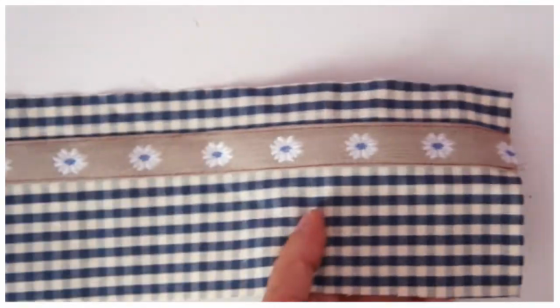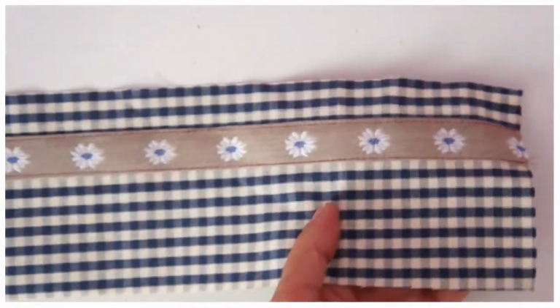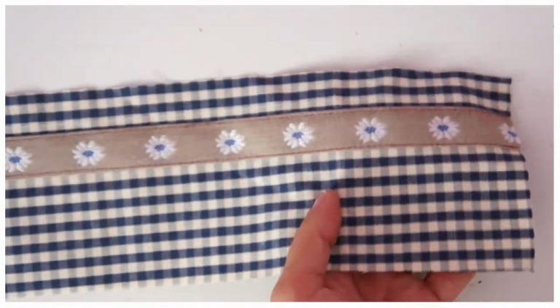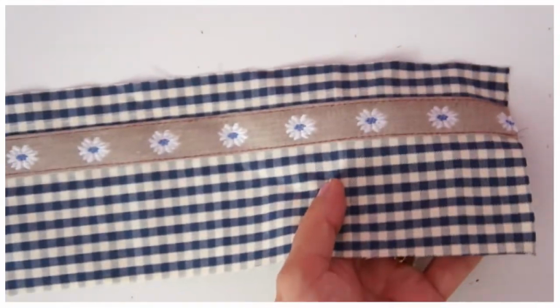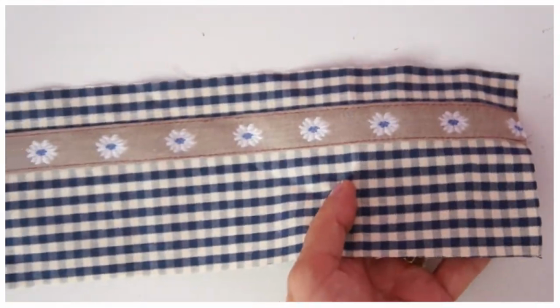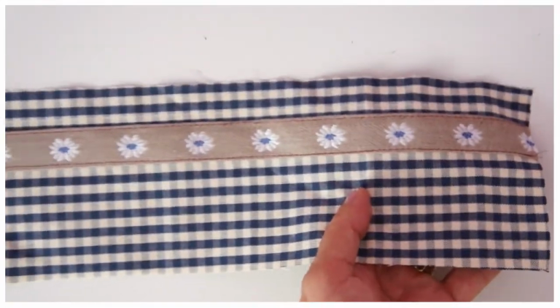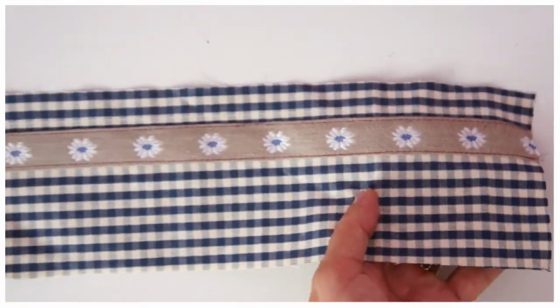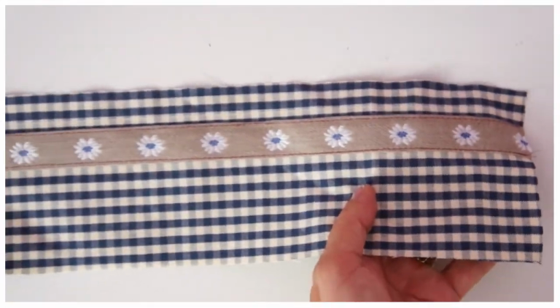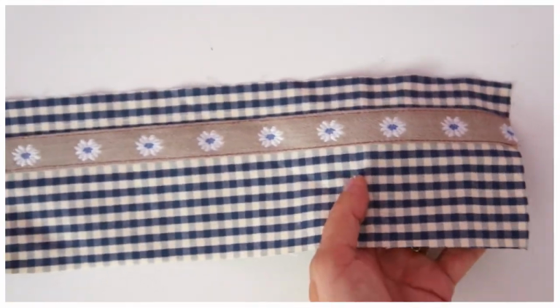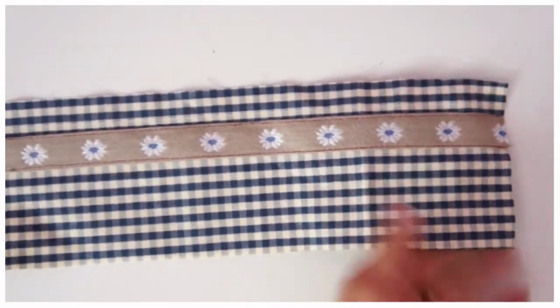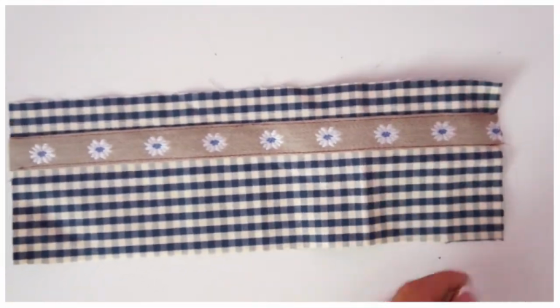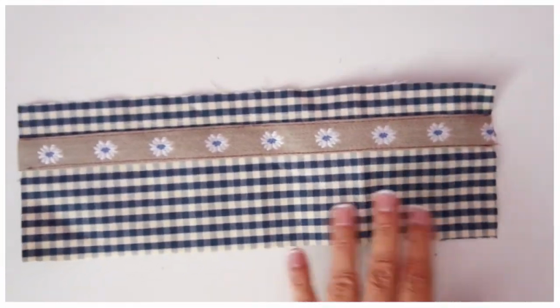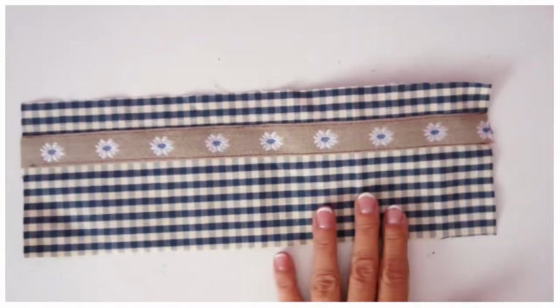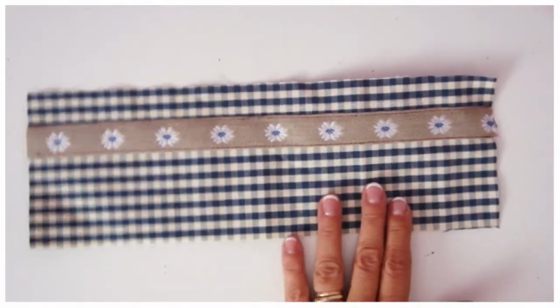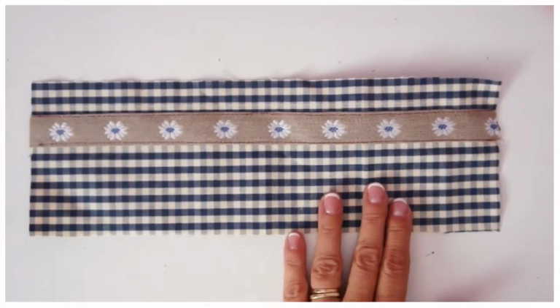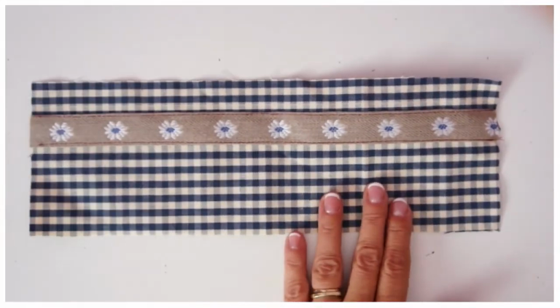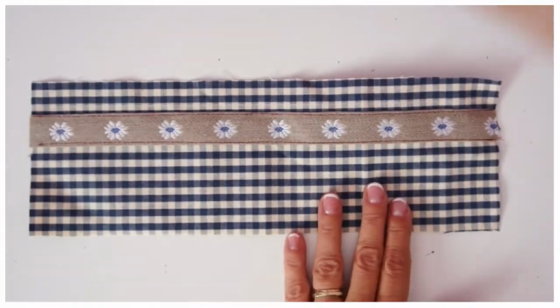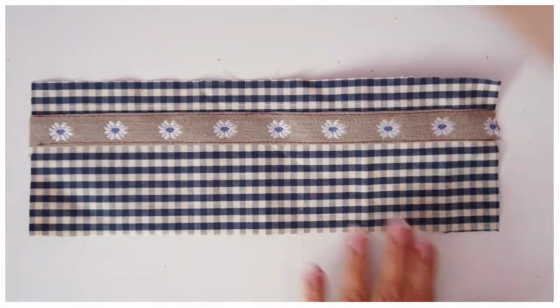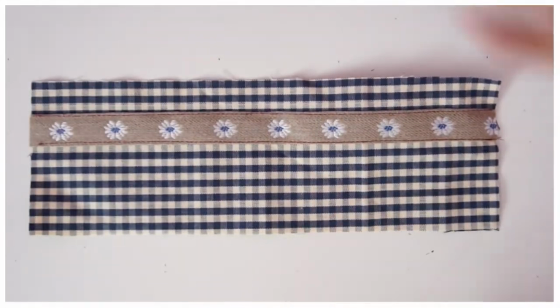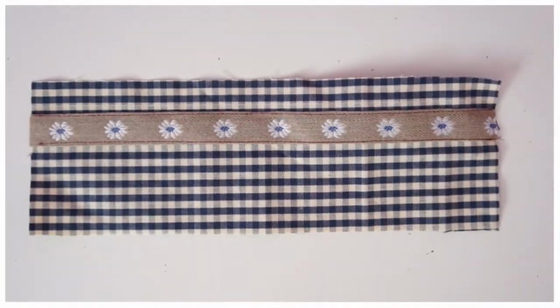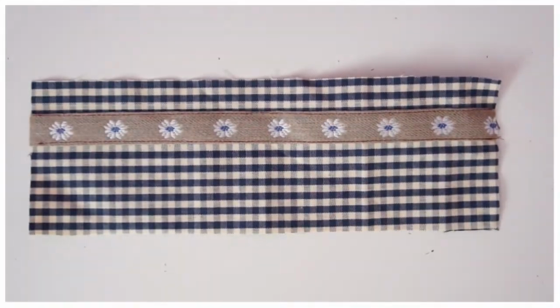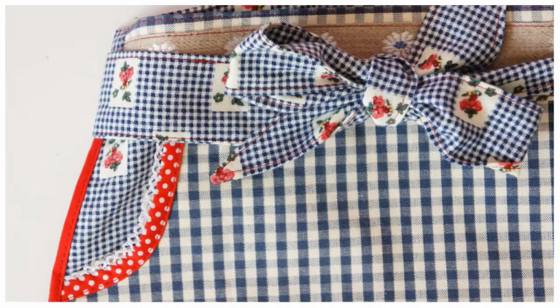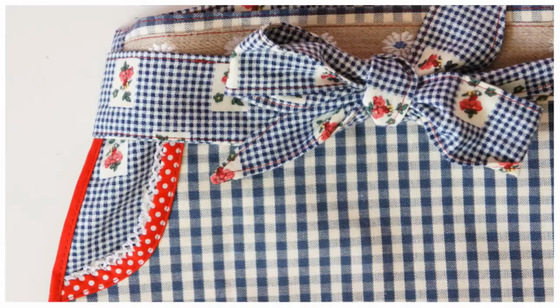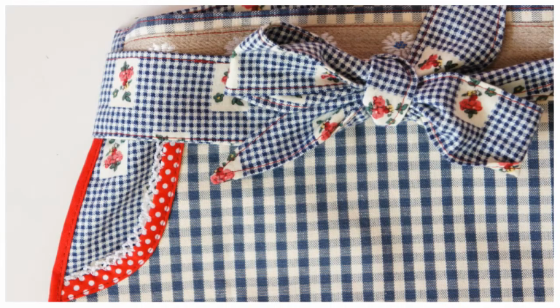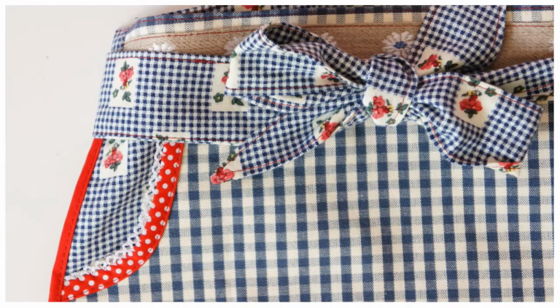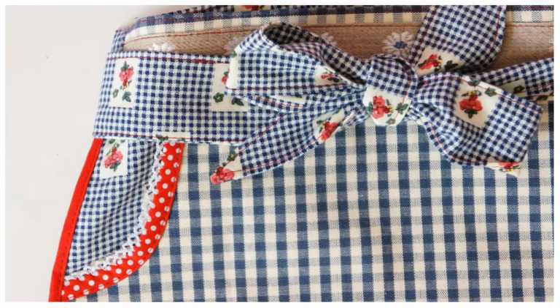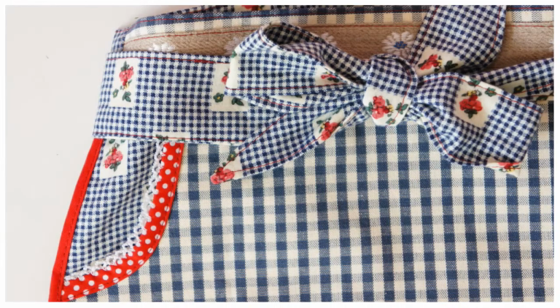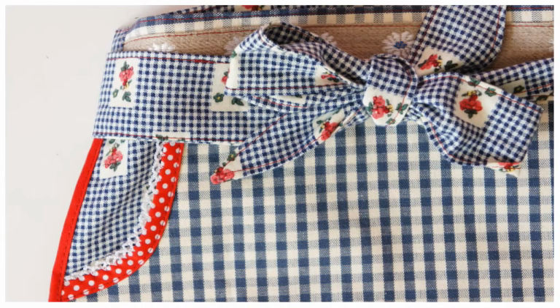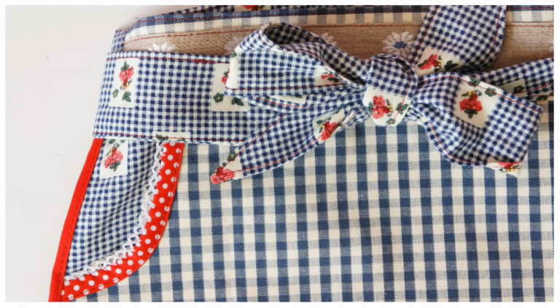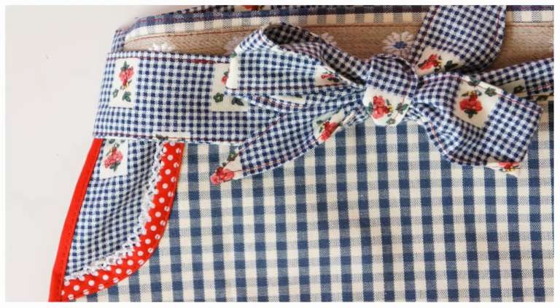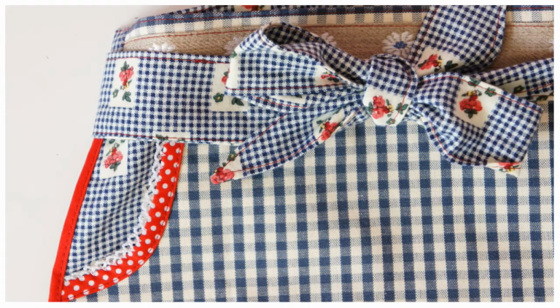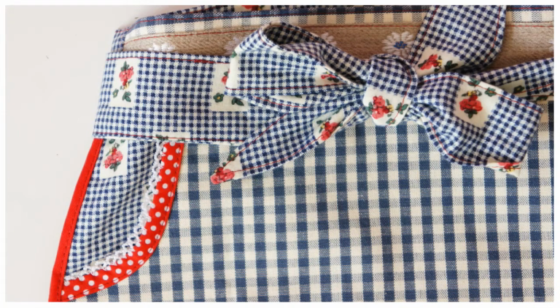Now we're ready to put the apron together. Let's move on to the next section.